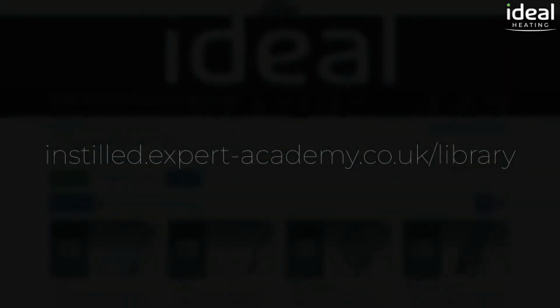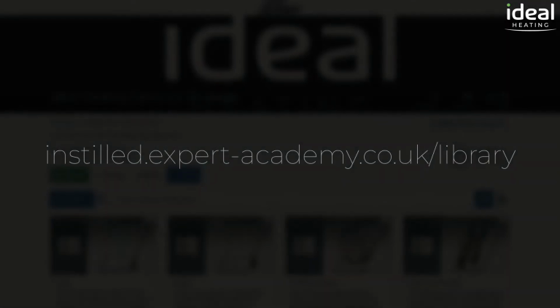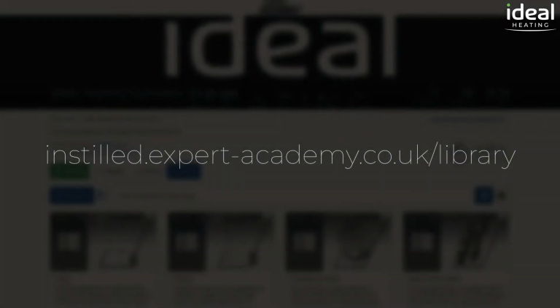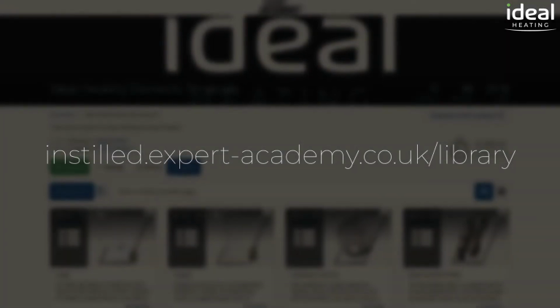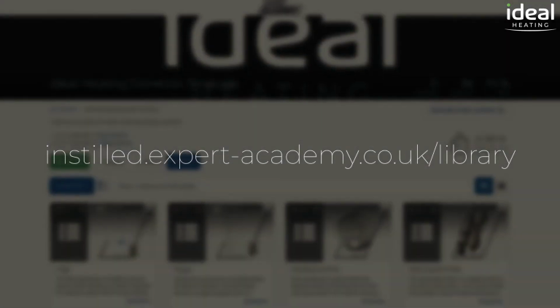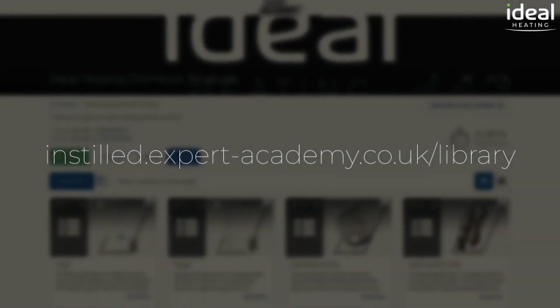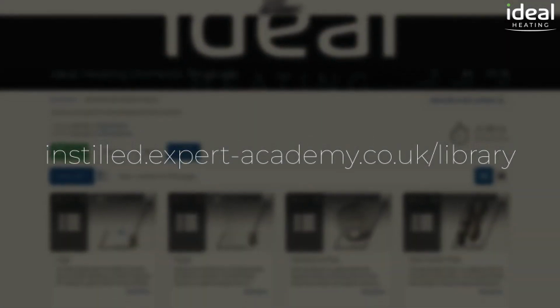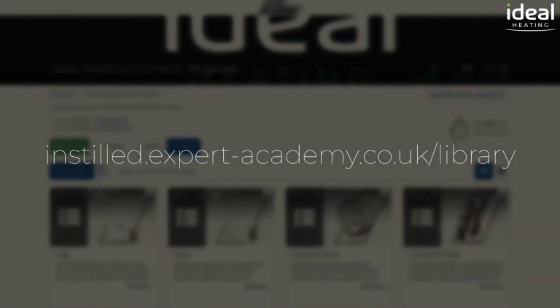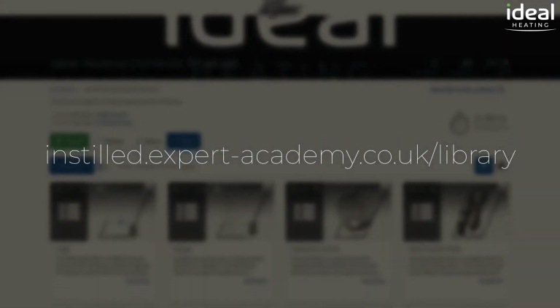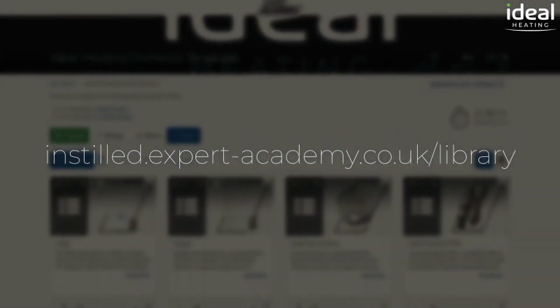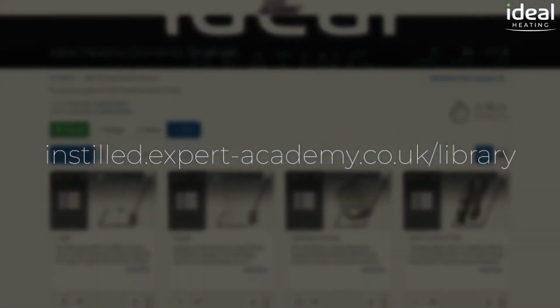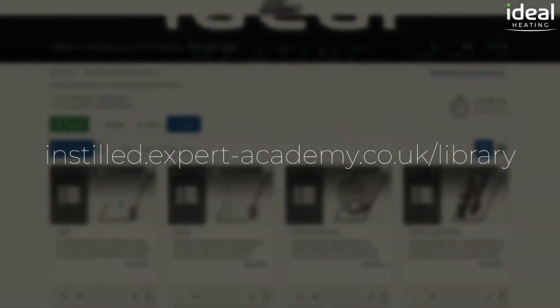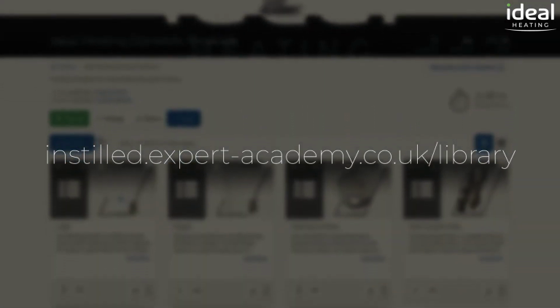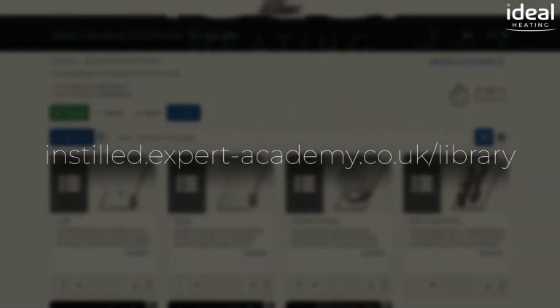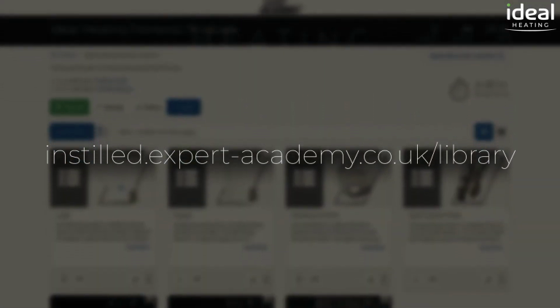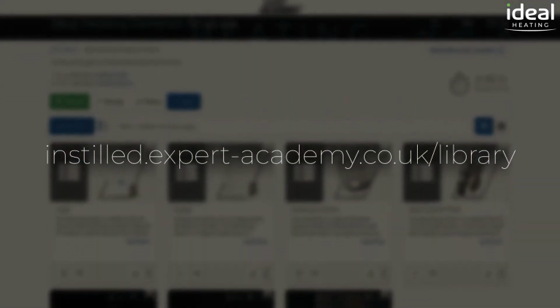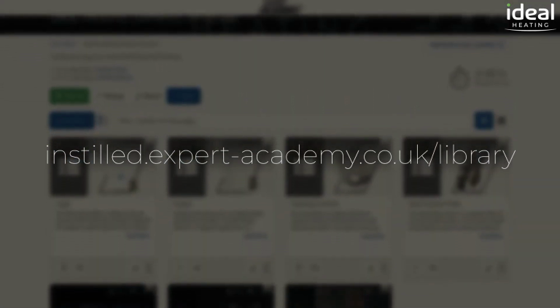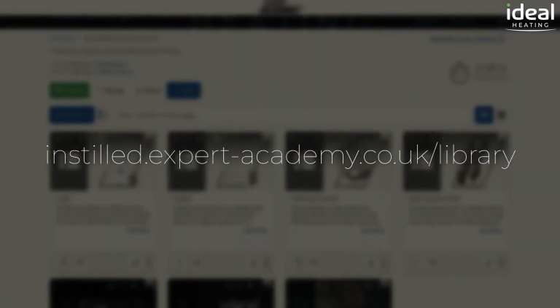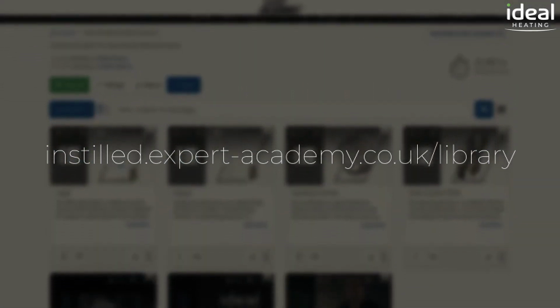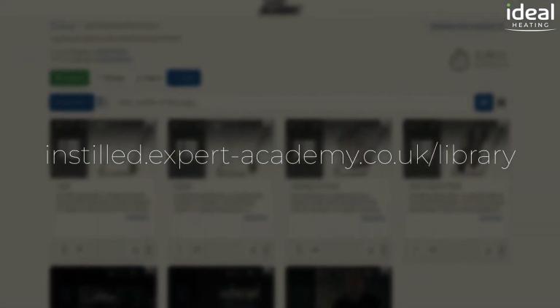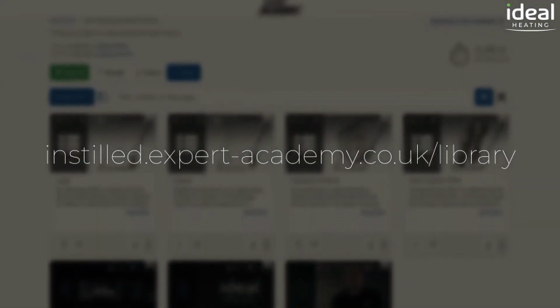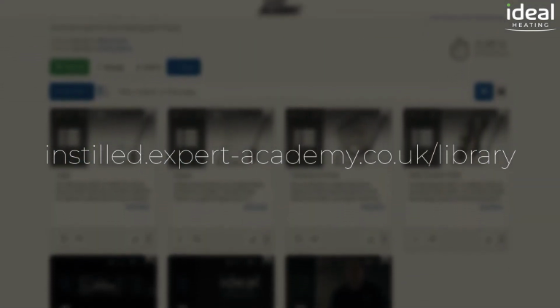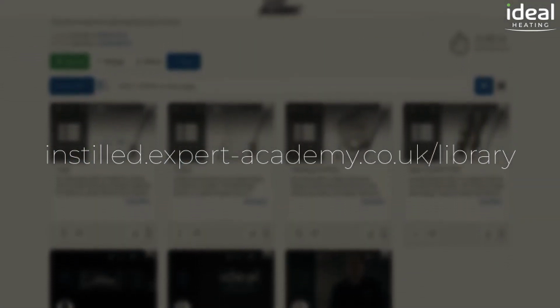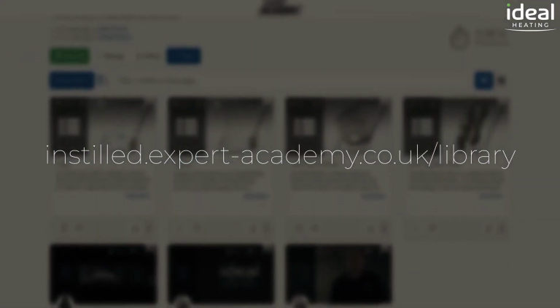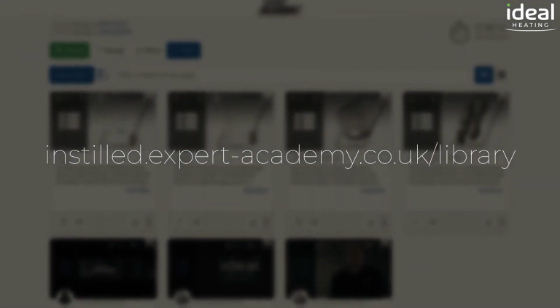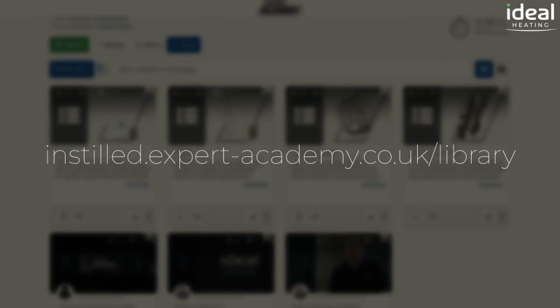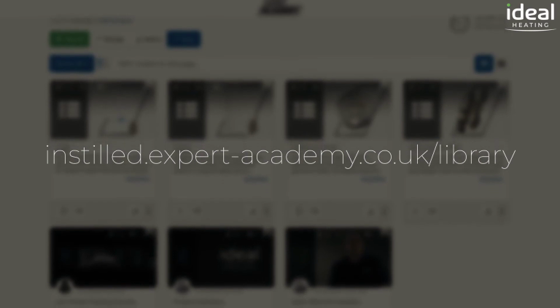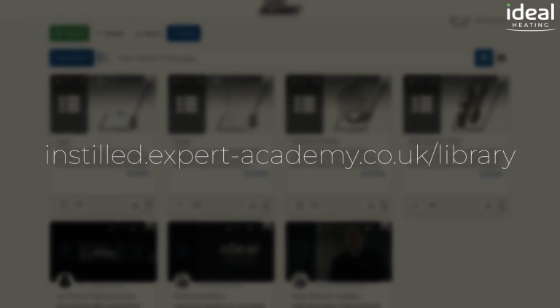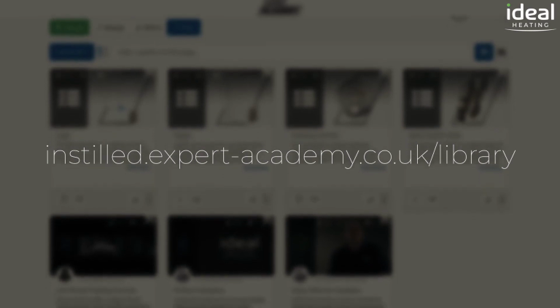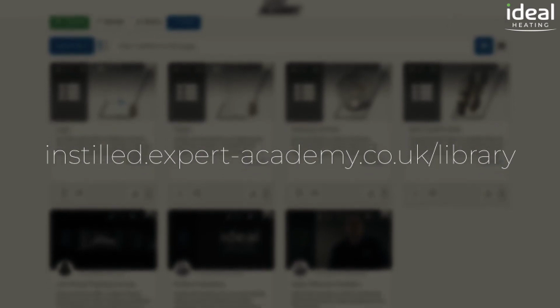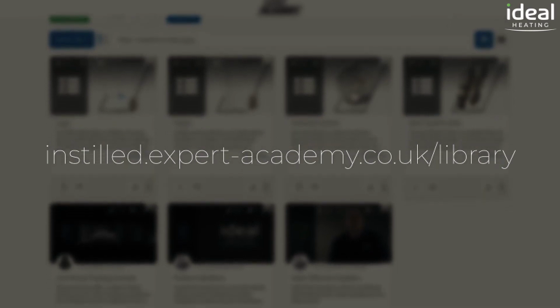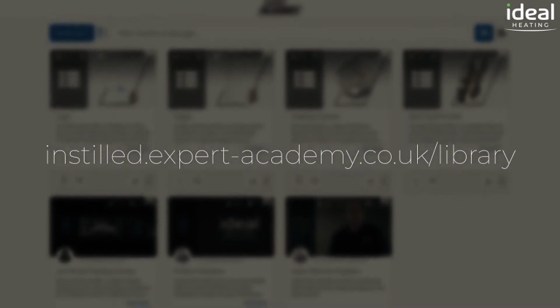For more in-depth tutorials on Ideal products, please visit the Expert Academy online.